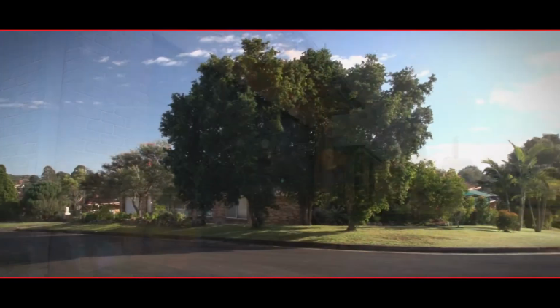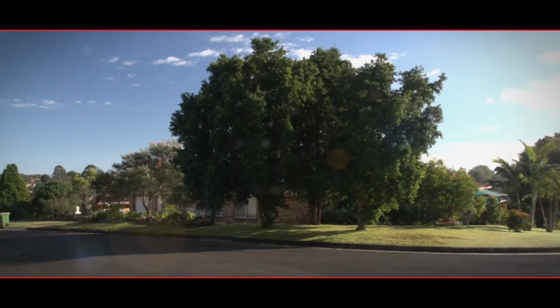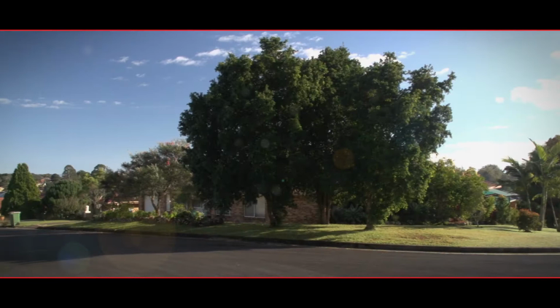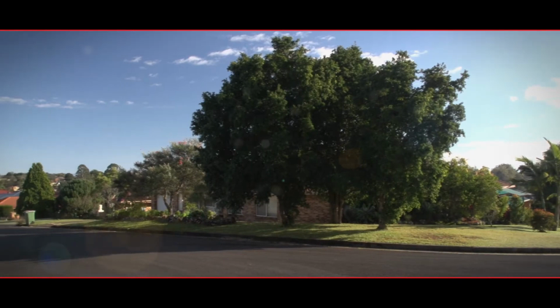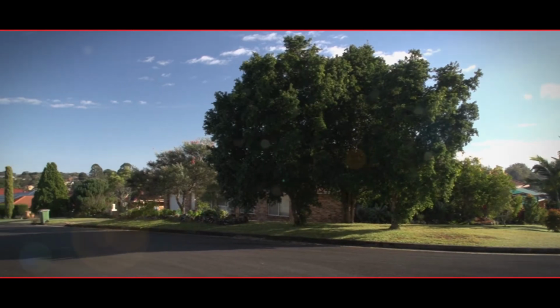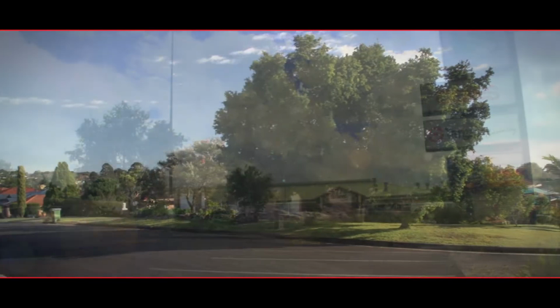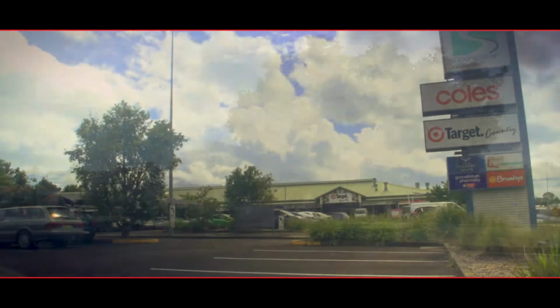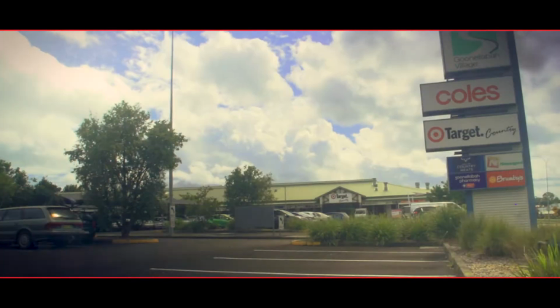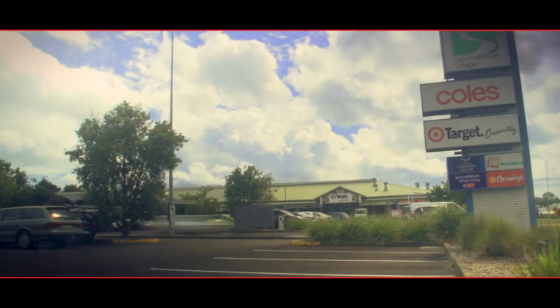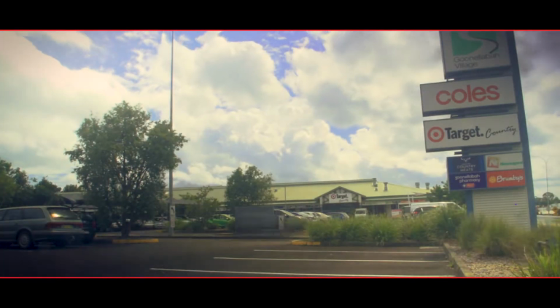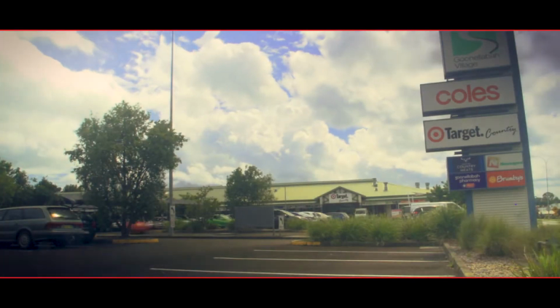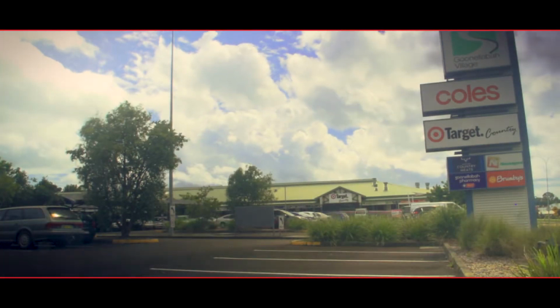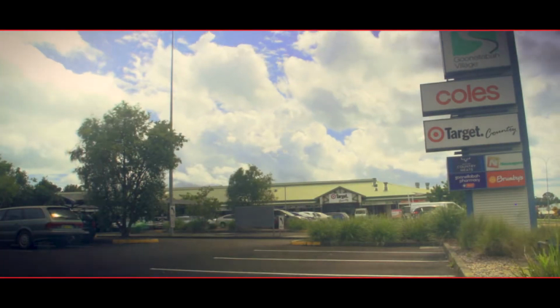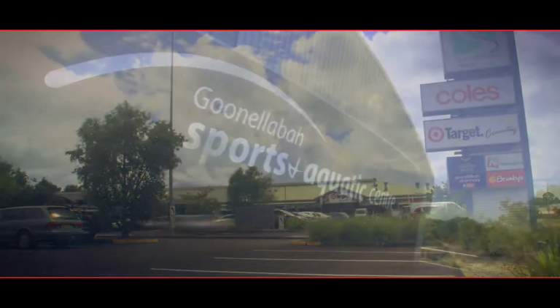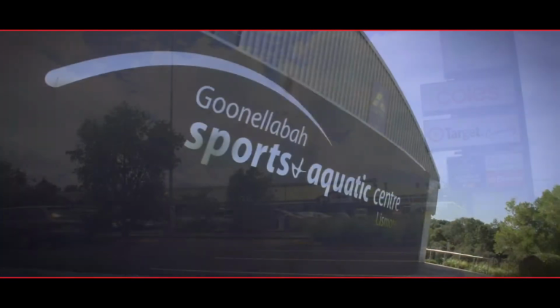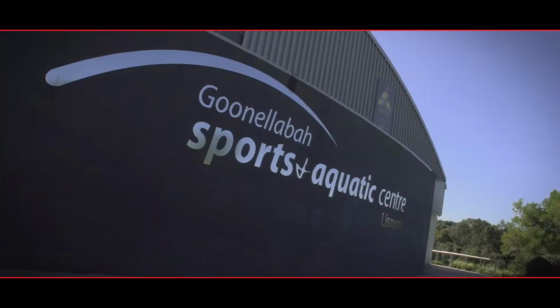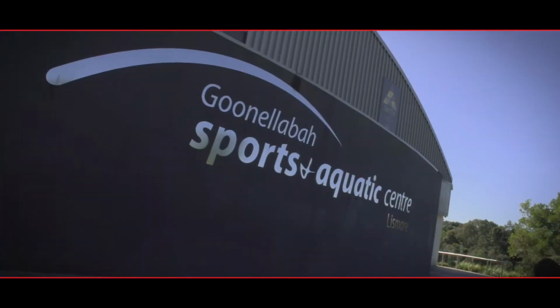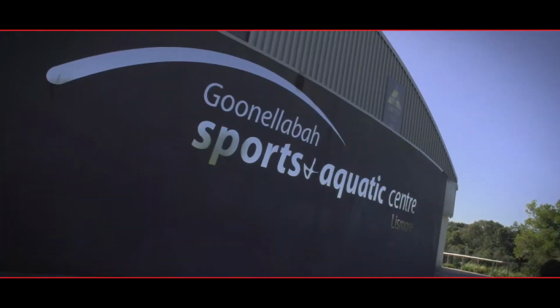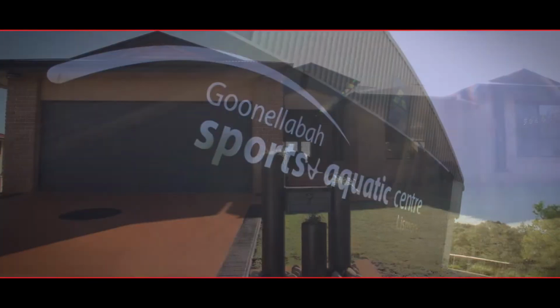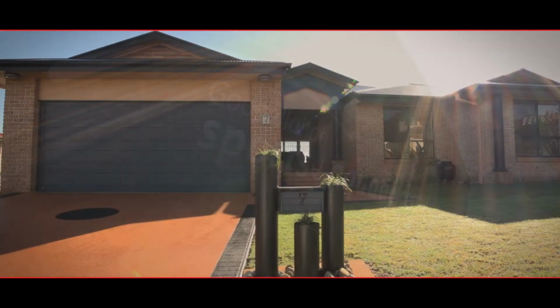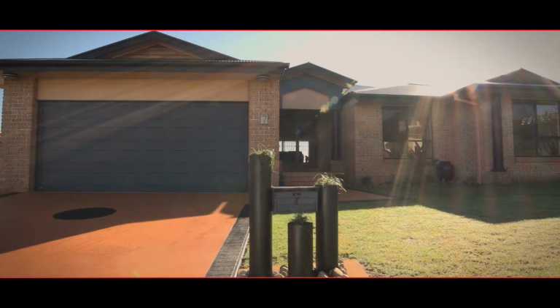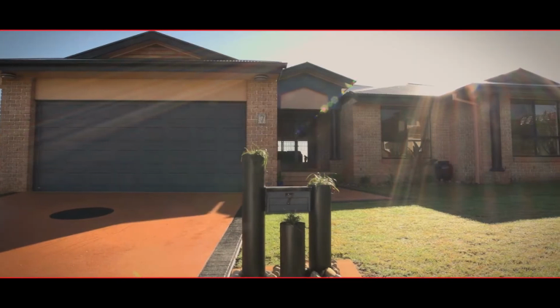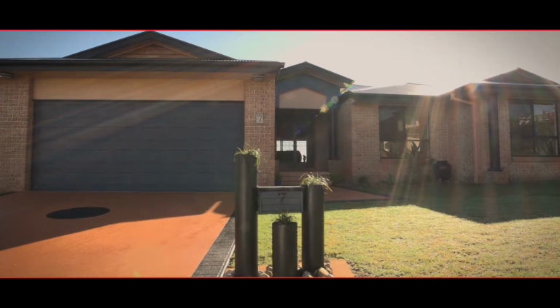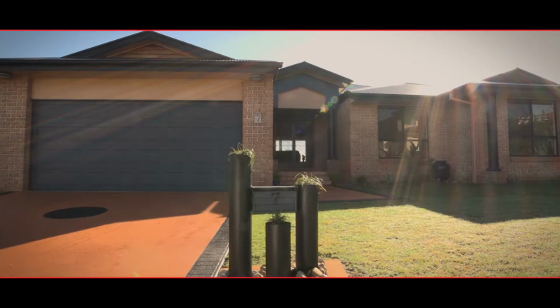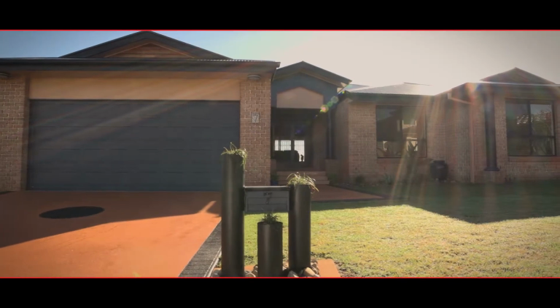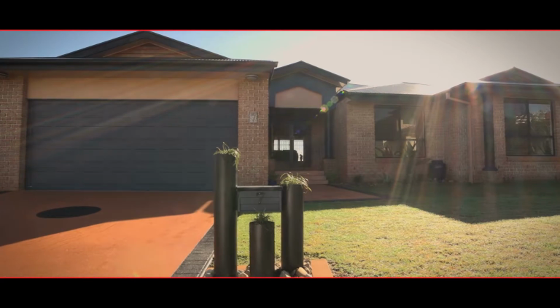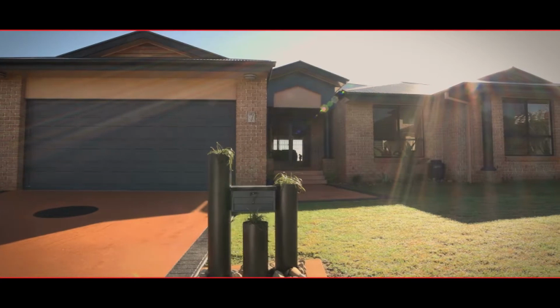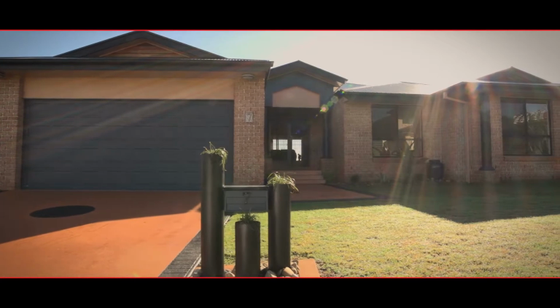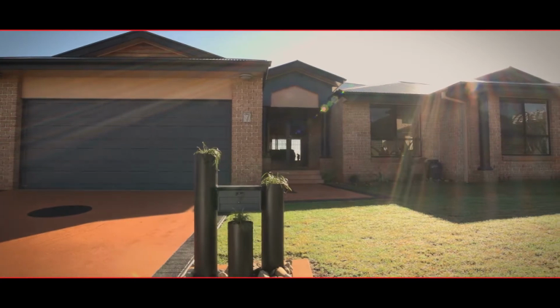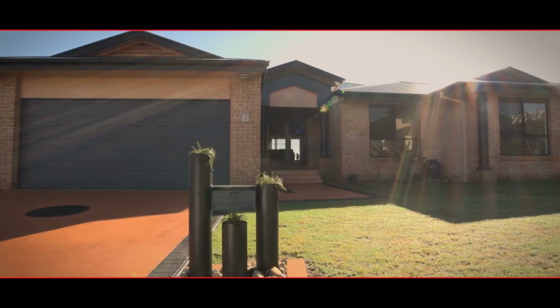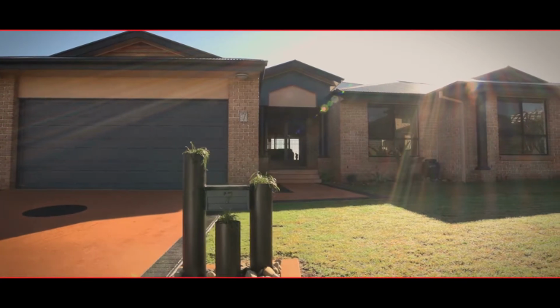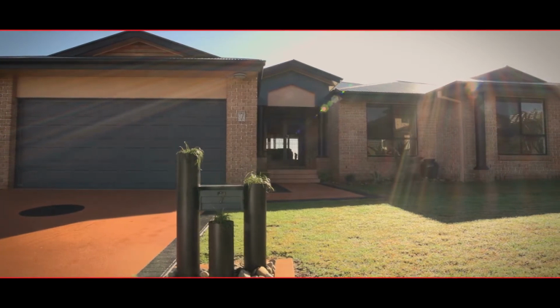Quiet, safe, and close to all the amenities that living in Guinellaba offers. Give me a call and I can arrange an inspection for you.